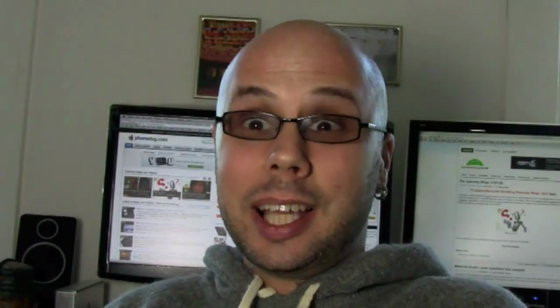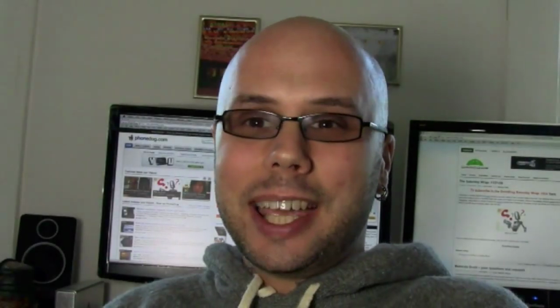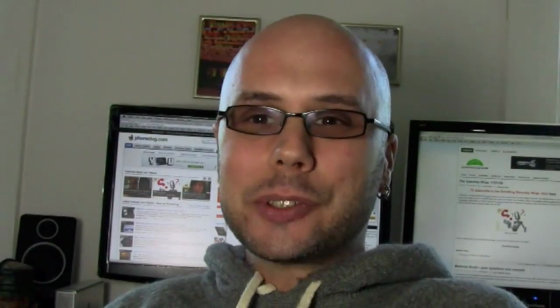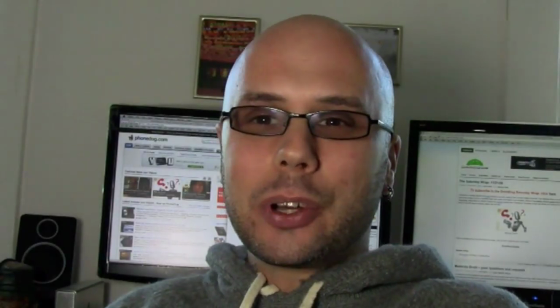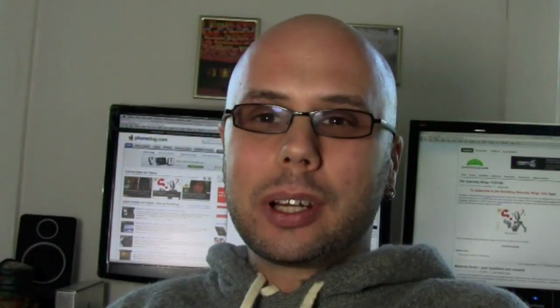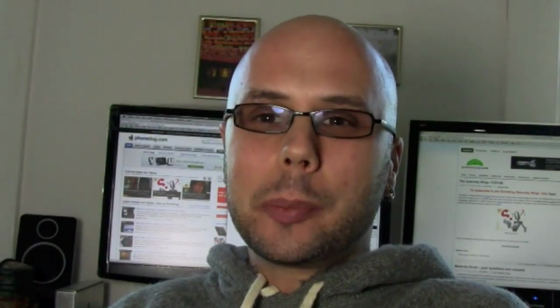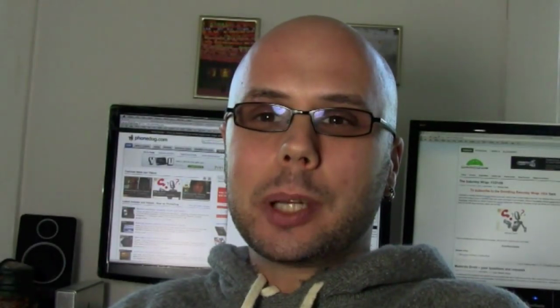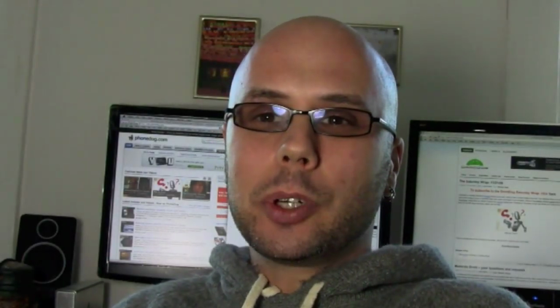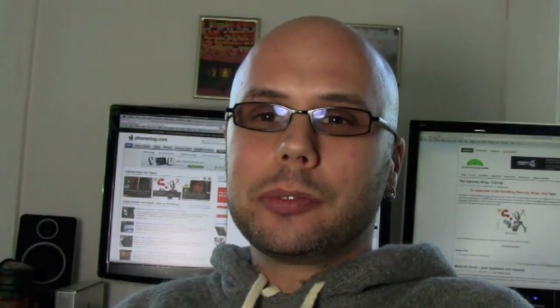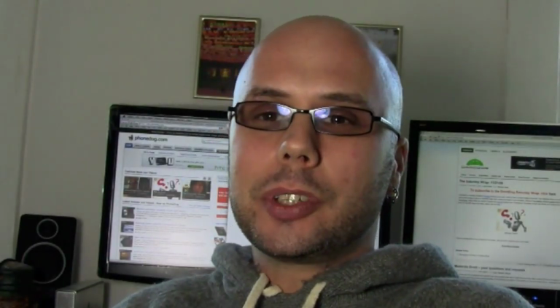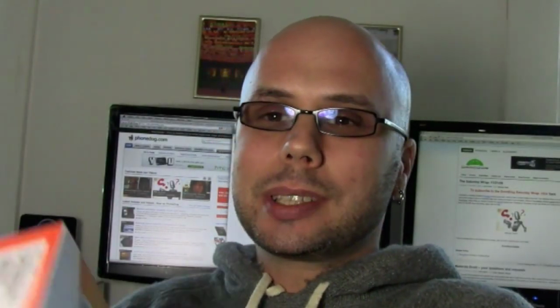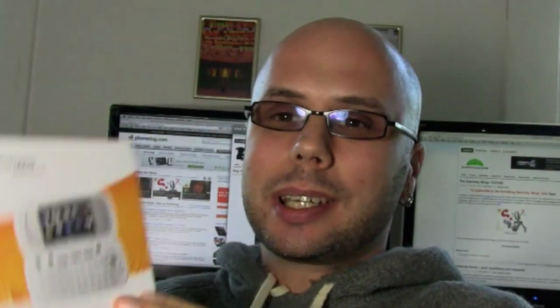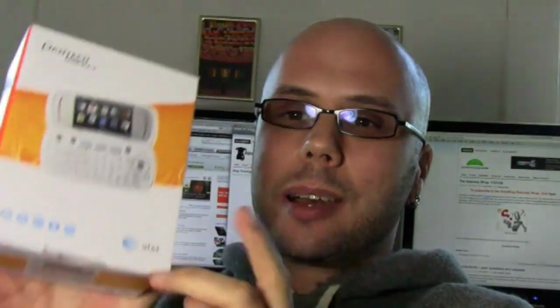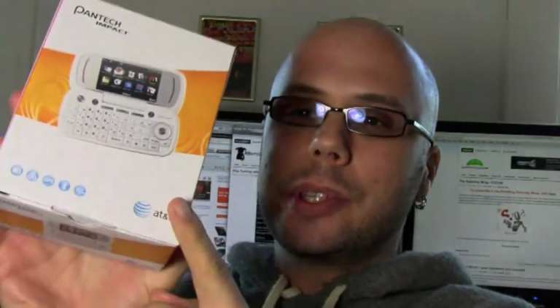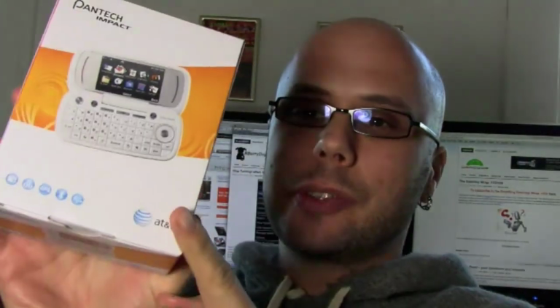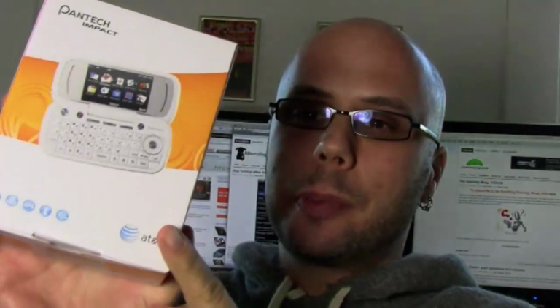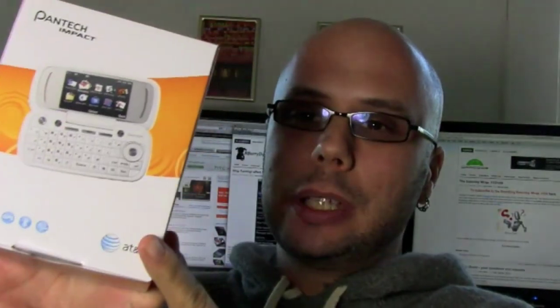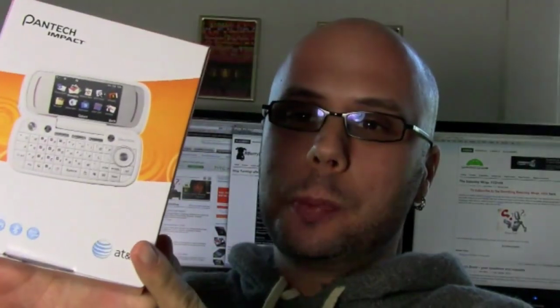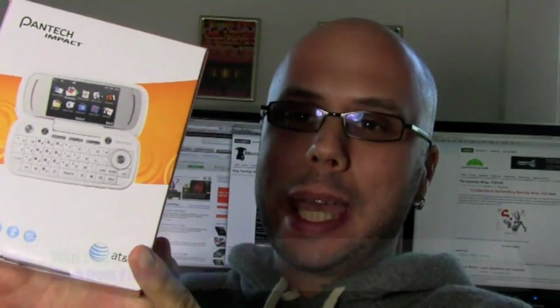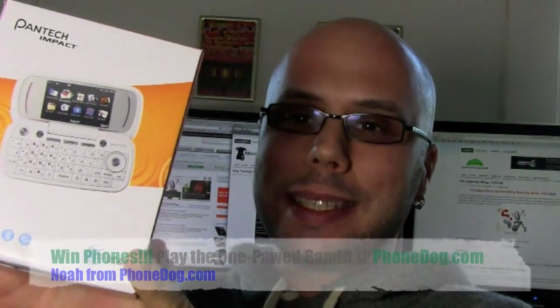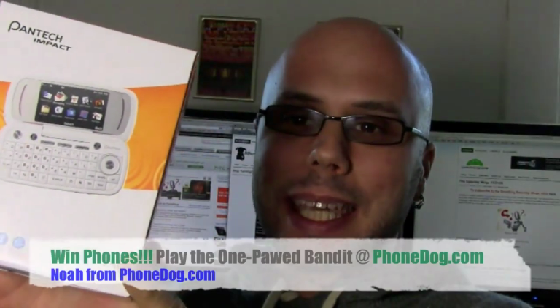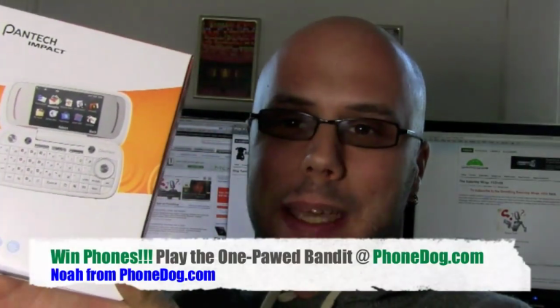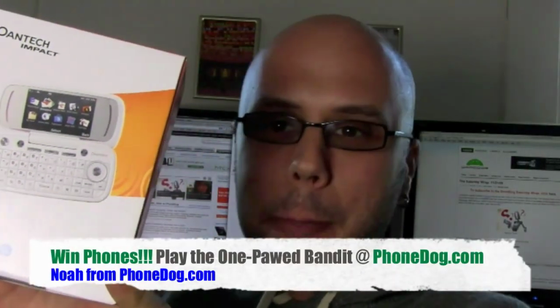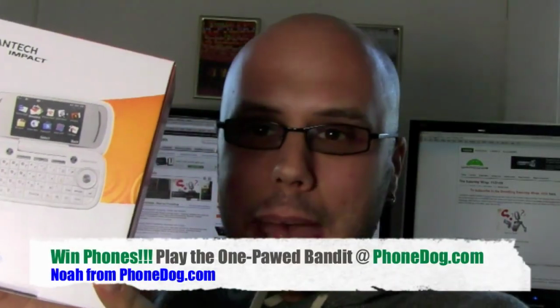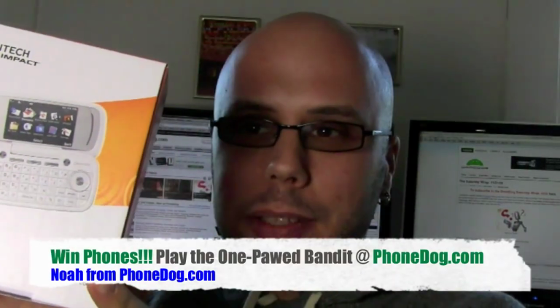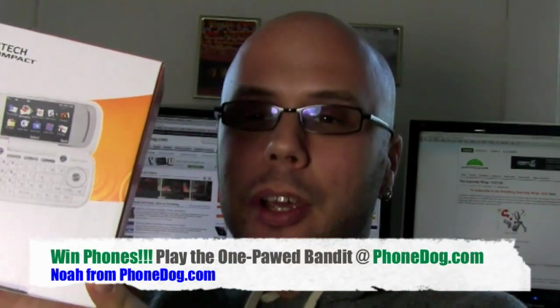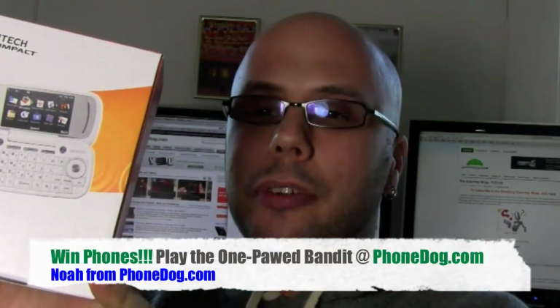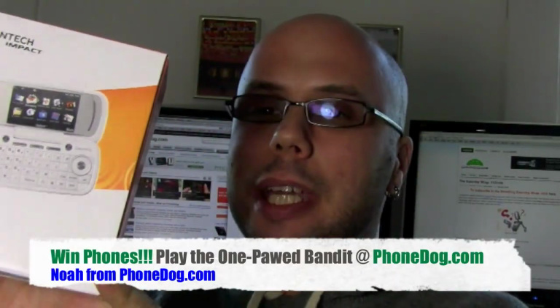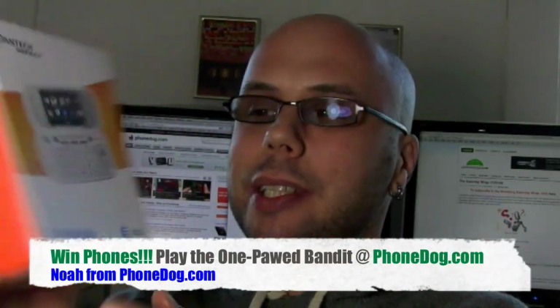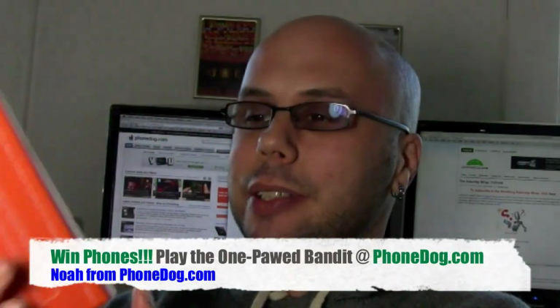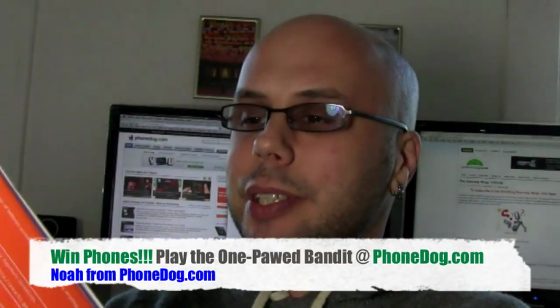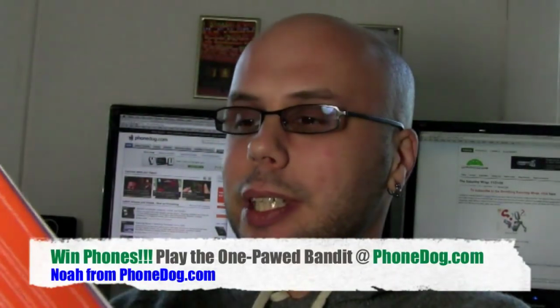Hey, what's going on everybody? I'm Noah from PhoneDoc.com and this is the brand new Pantec Impact for AT&T.